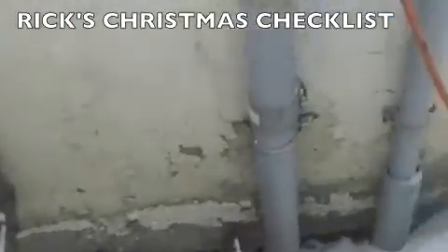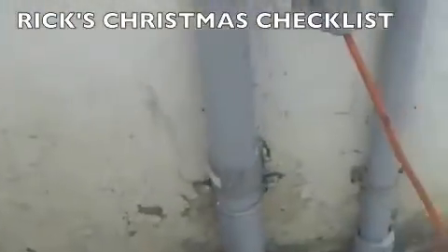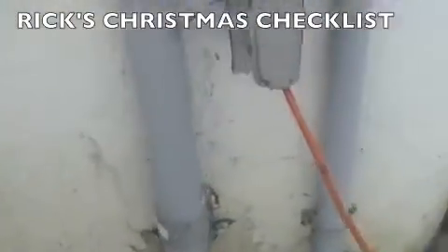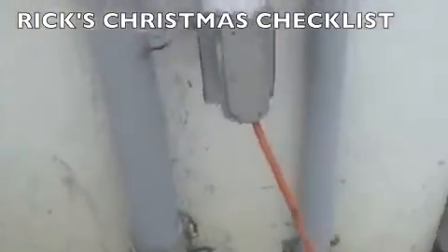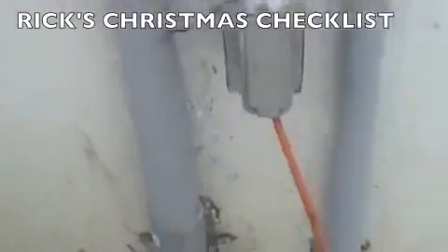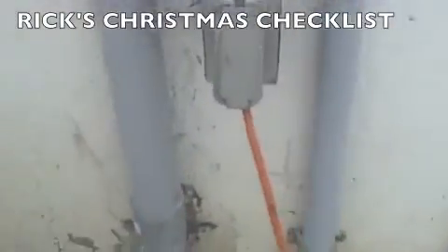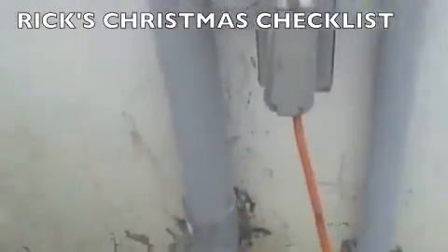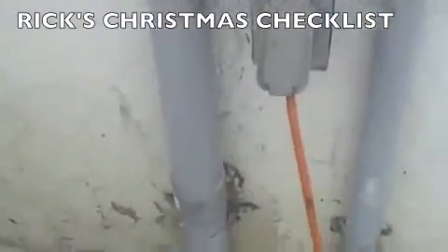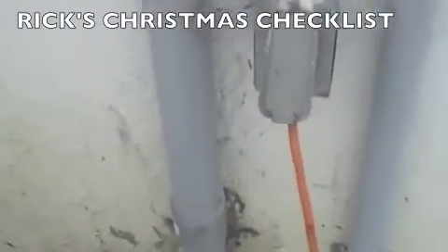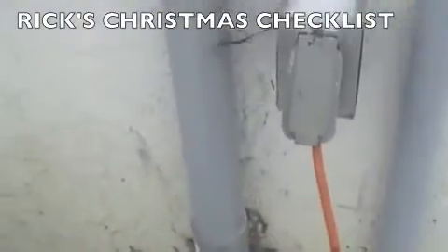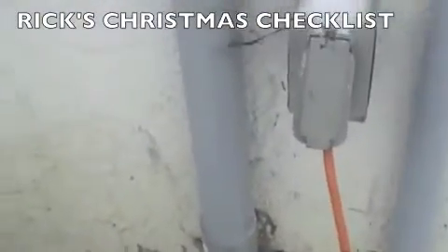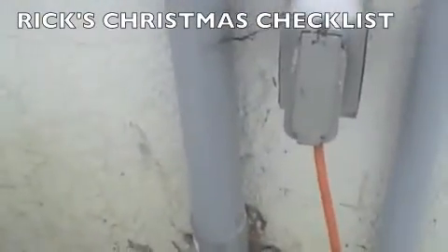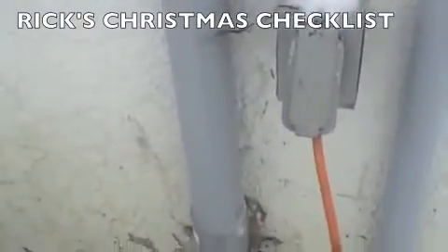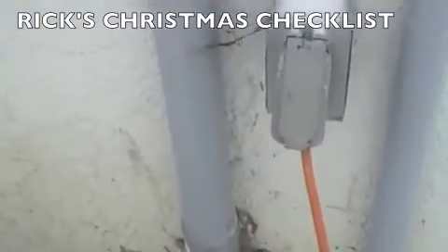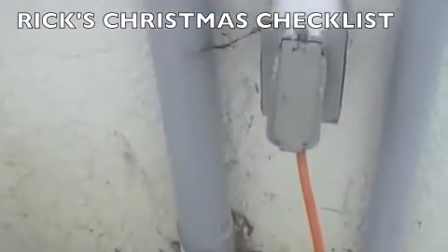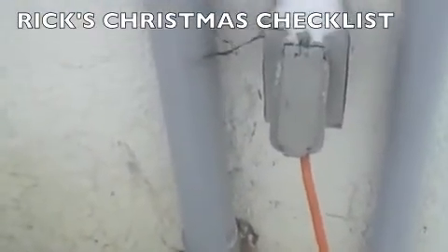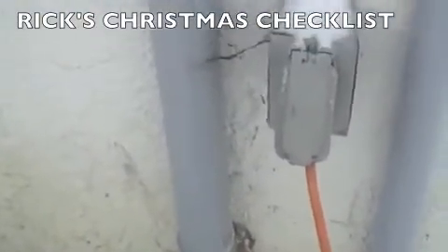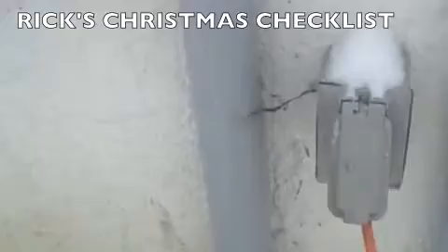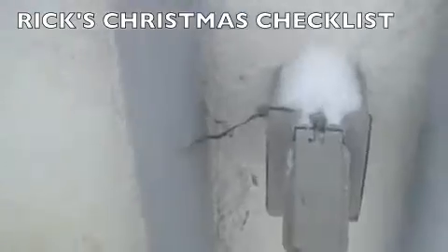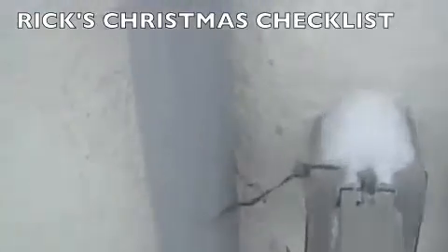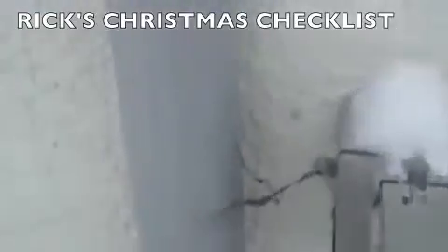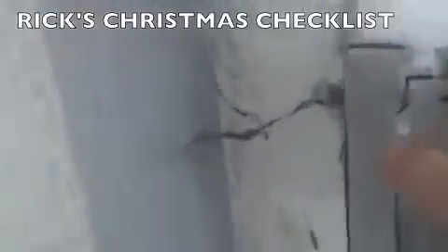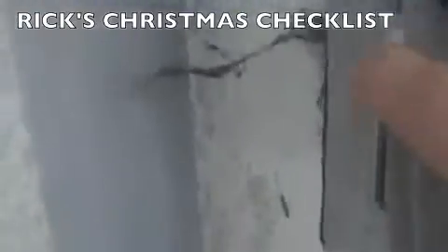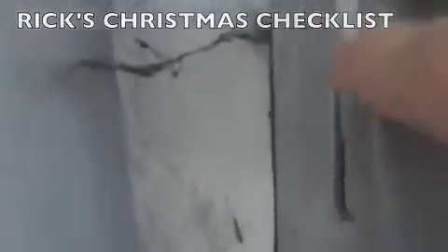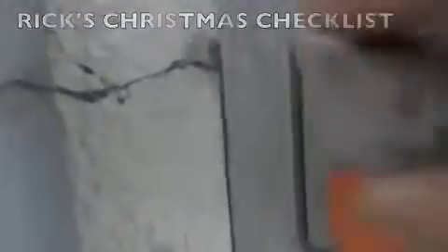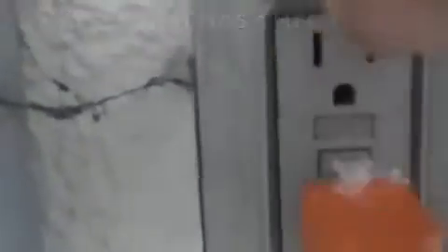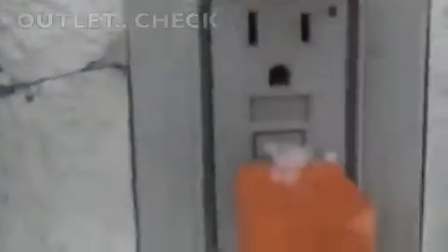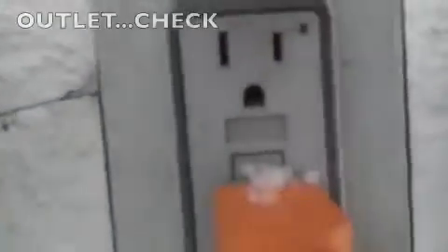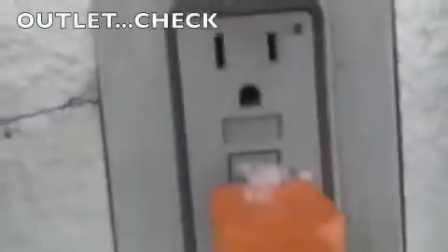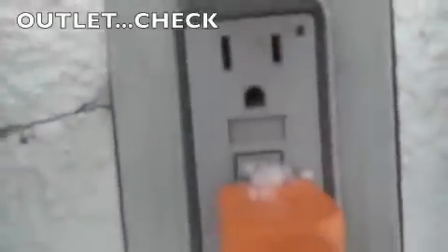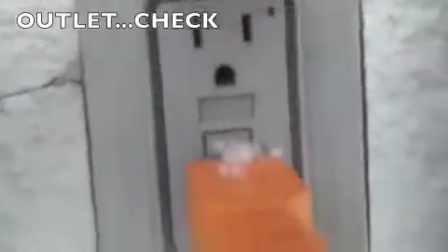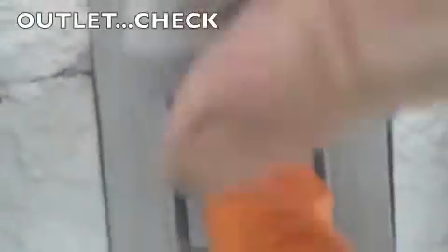Okay, Christmas checklist. Critical element here, as you can see, is the outlet.